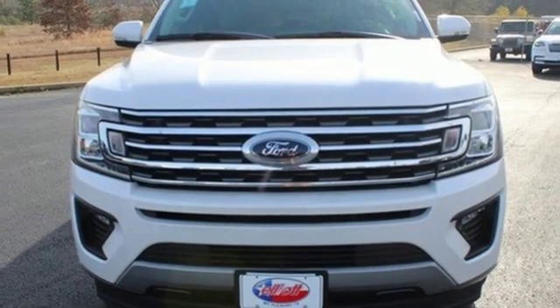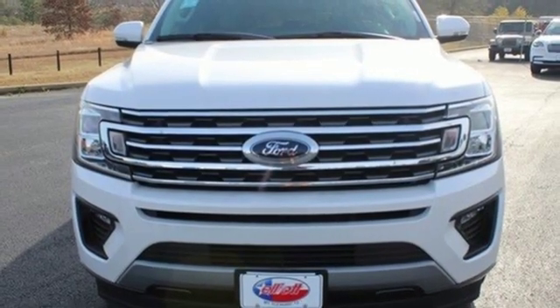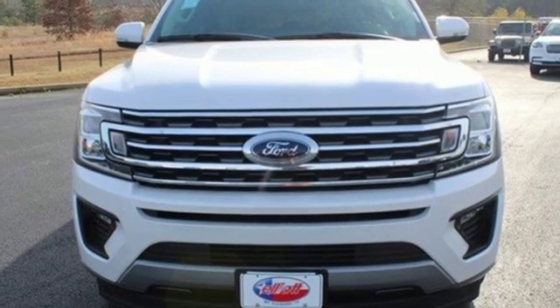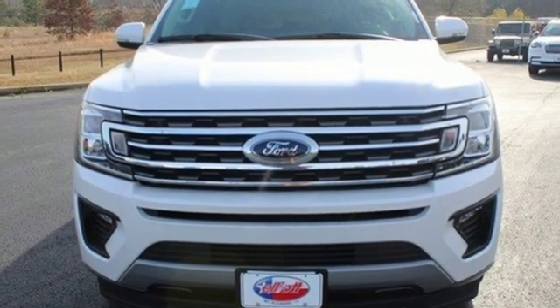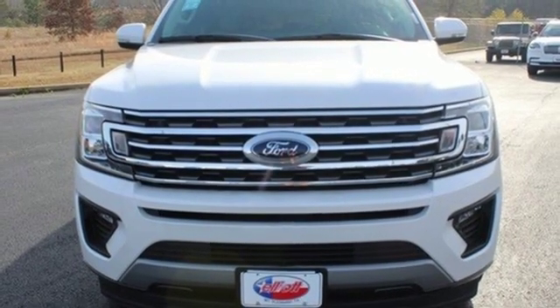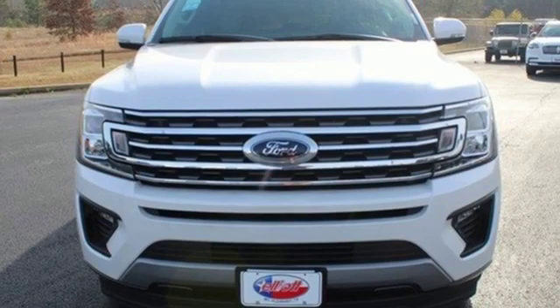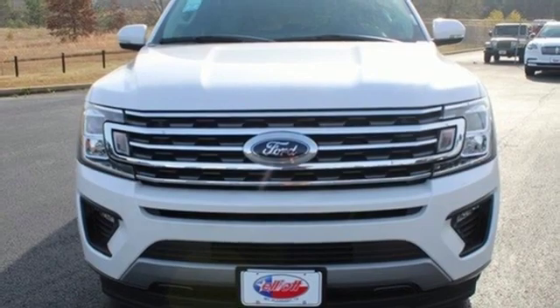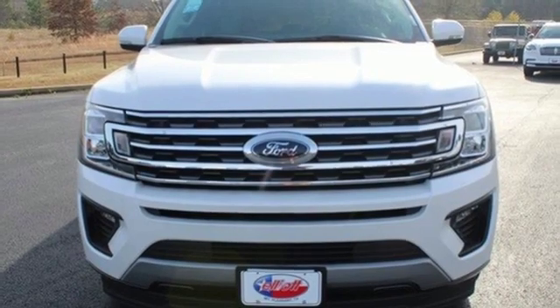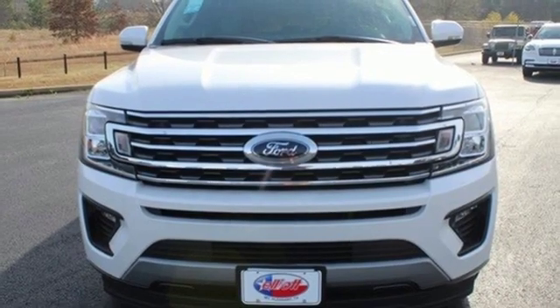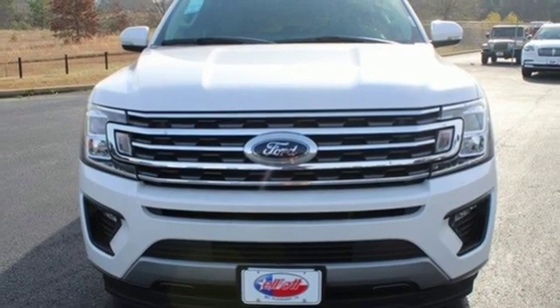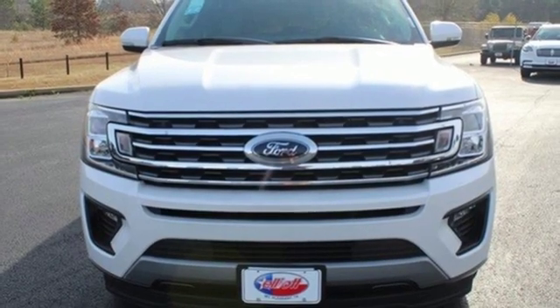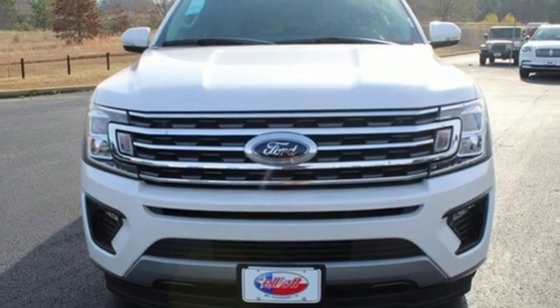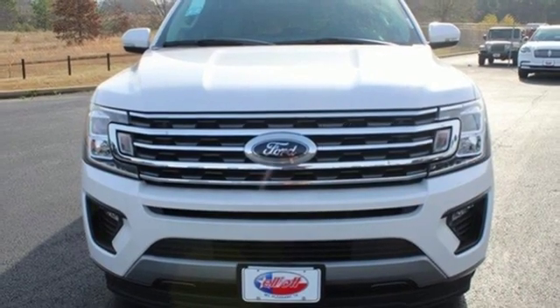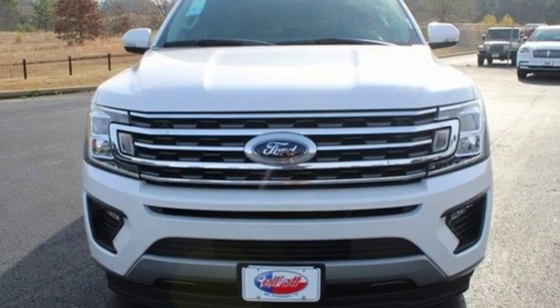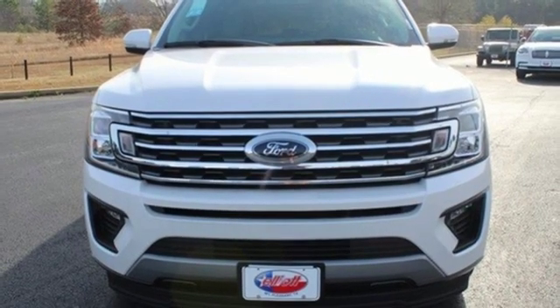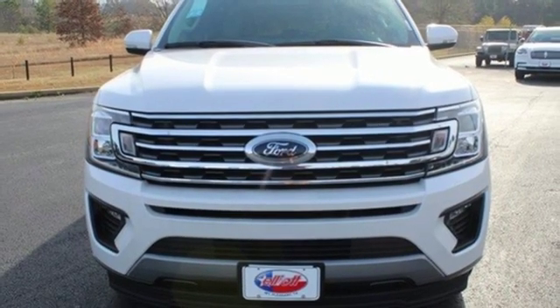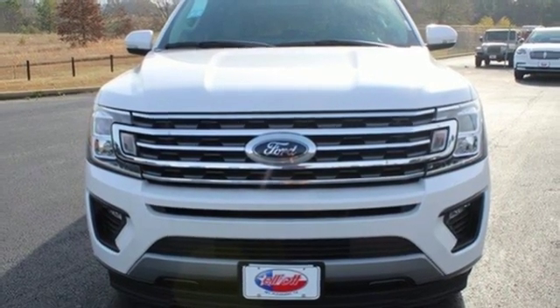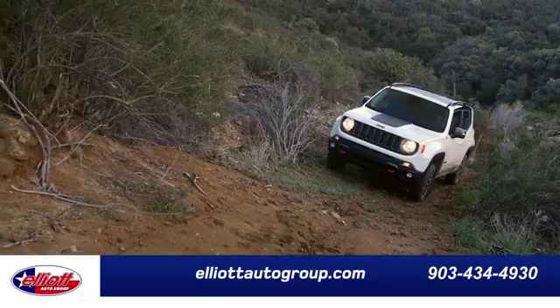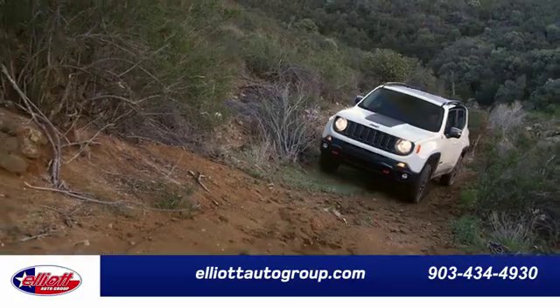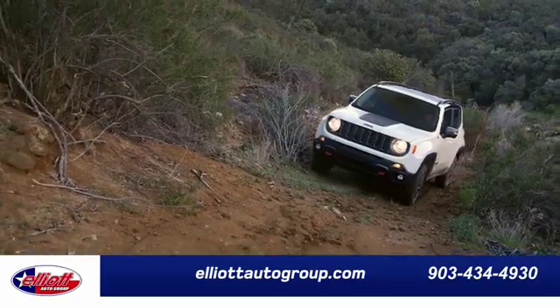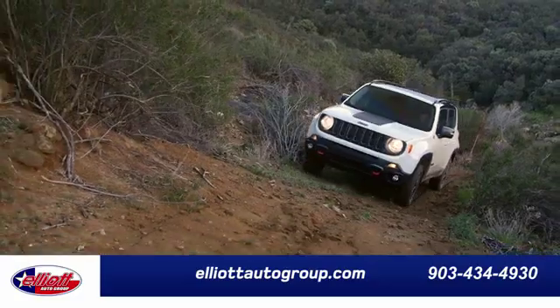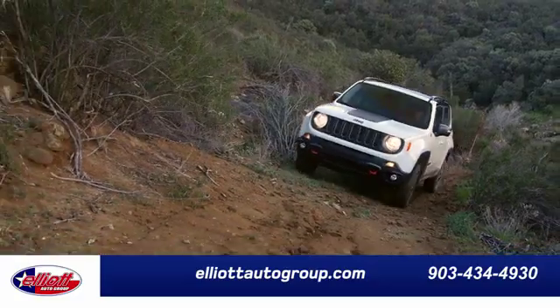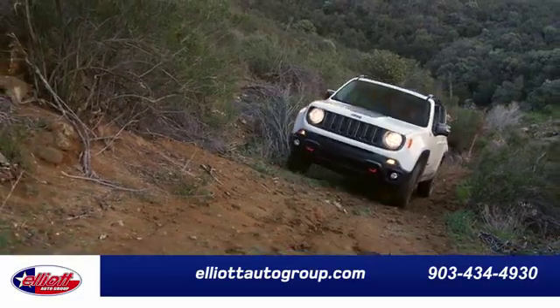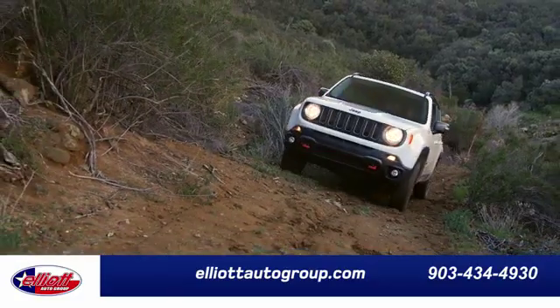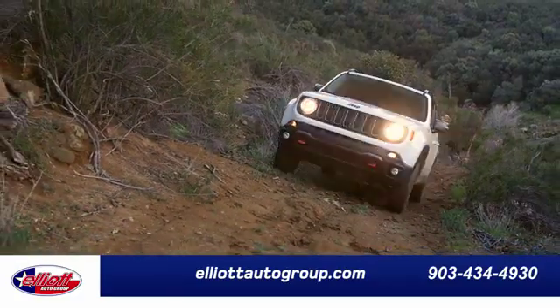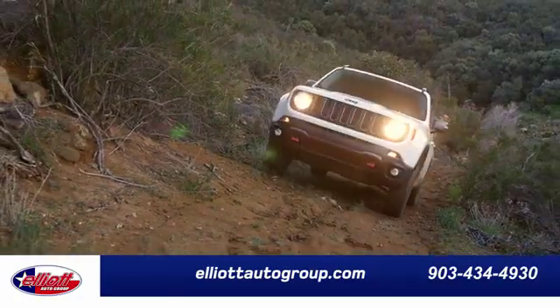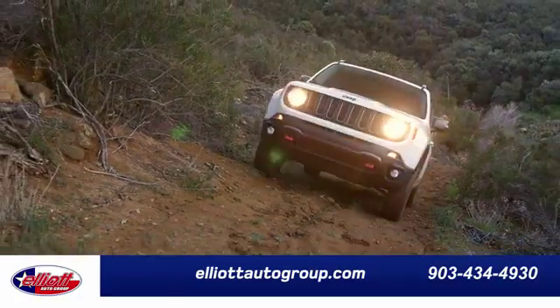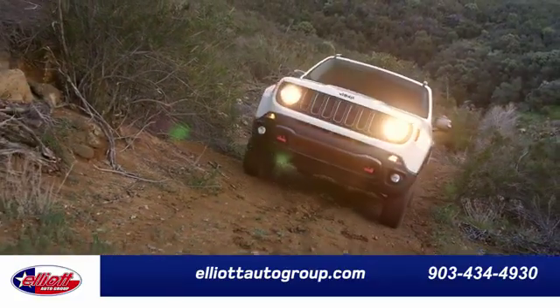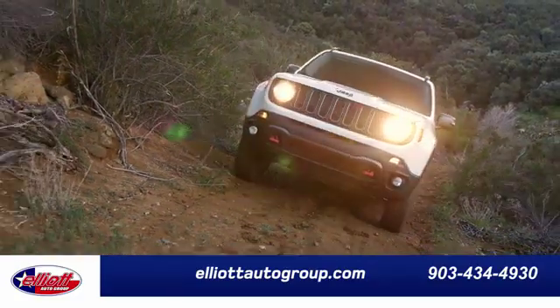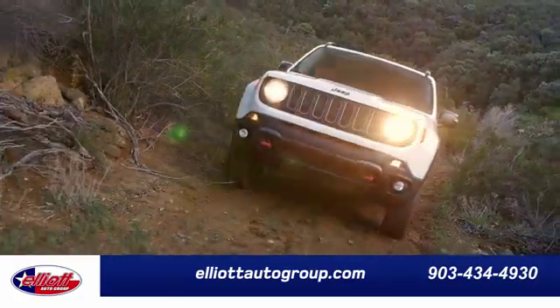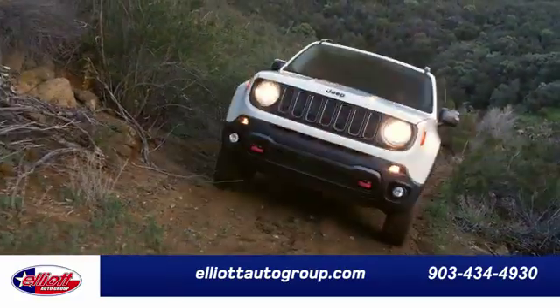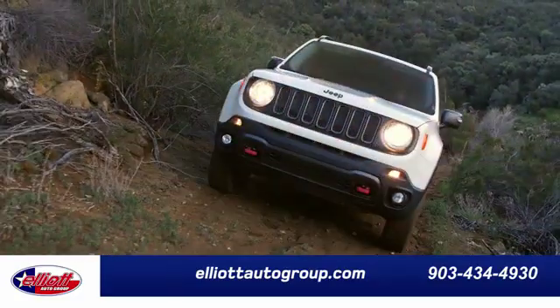You'll never know until you try. Test drive it today. Elliott Auto Group.